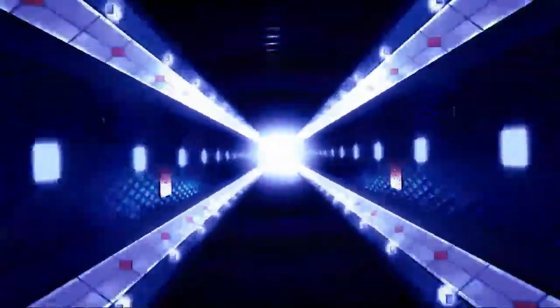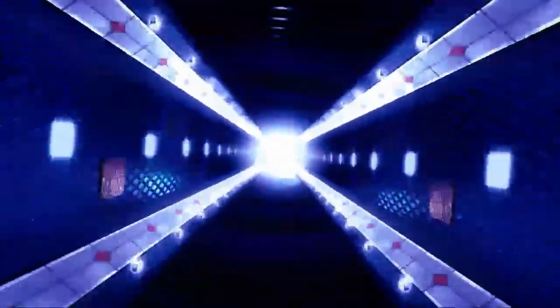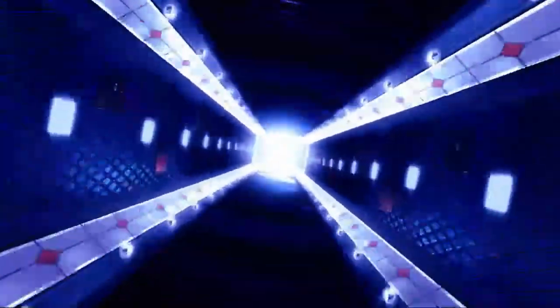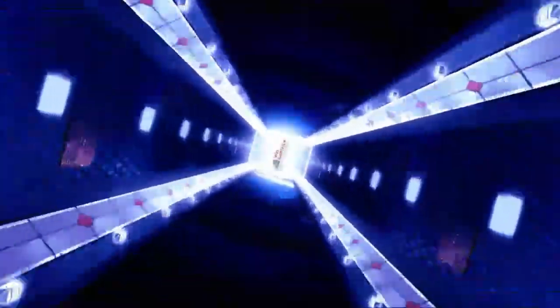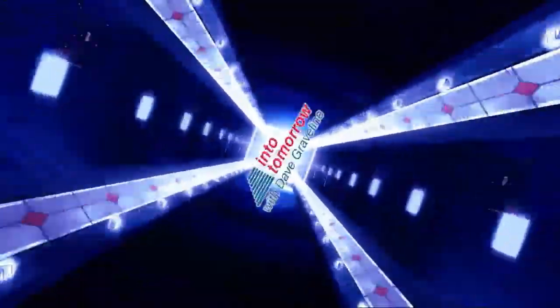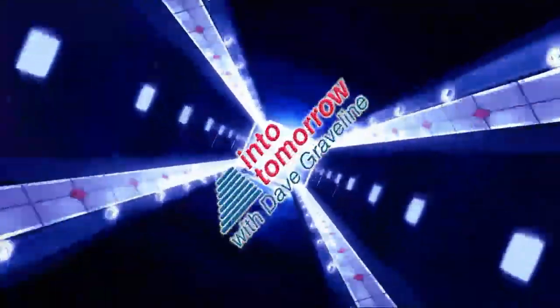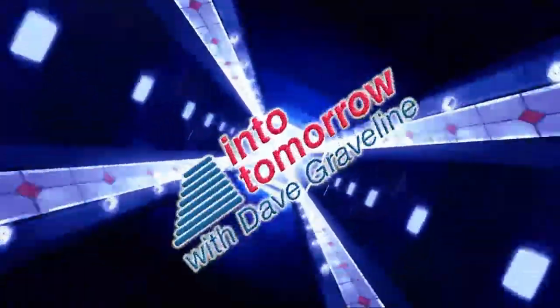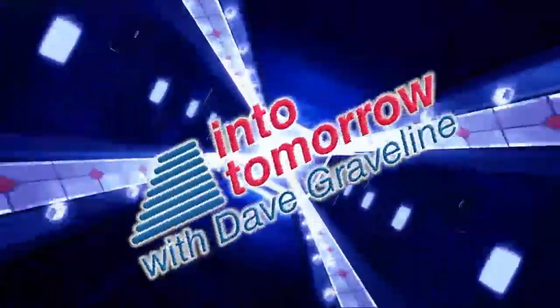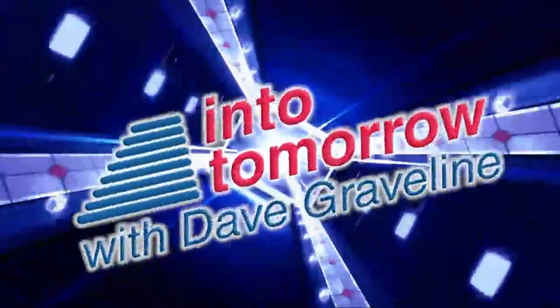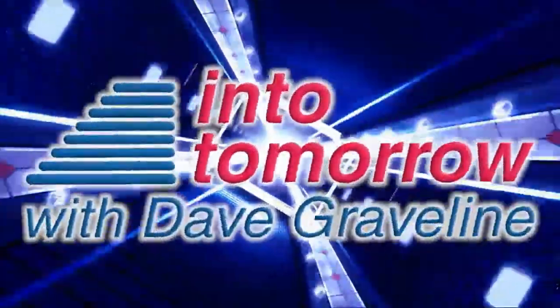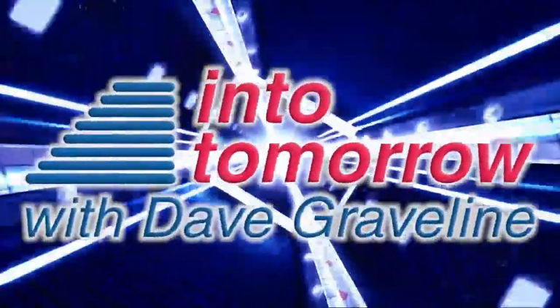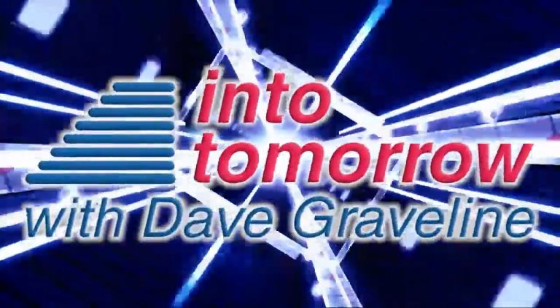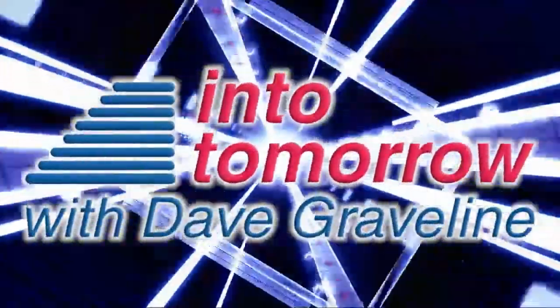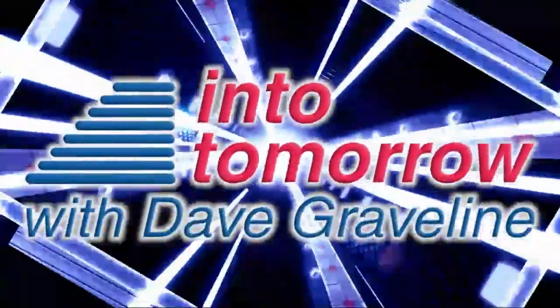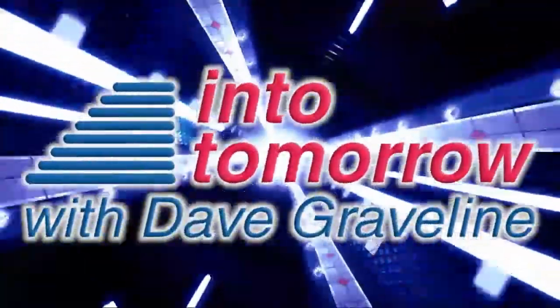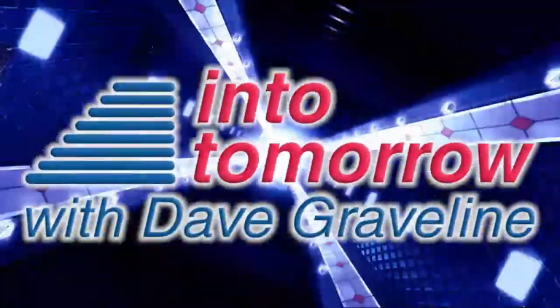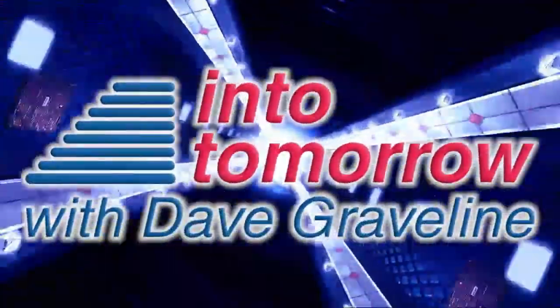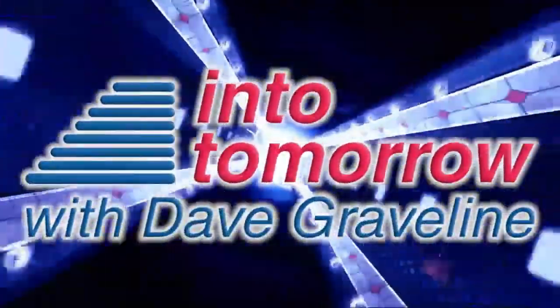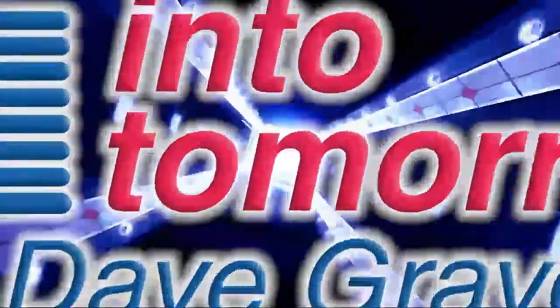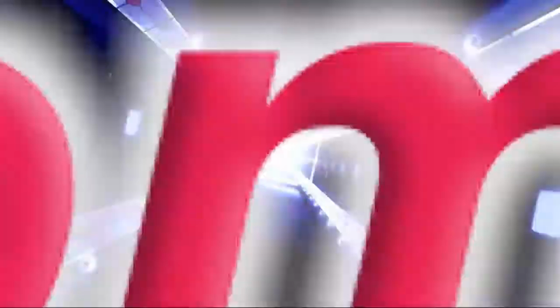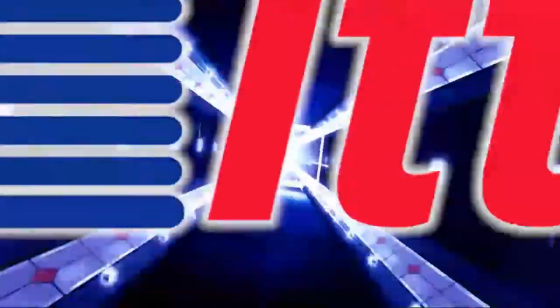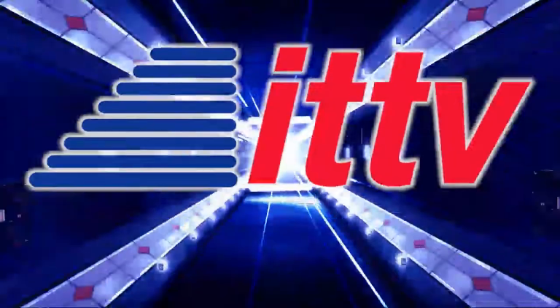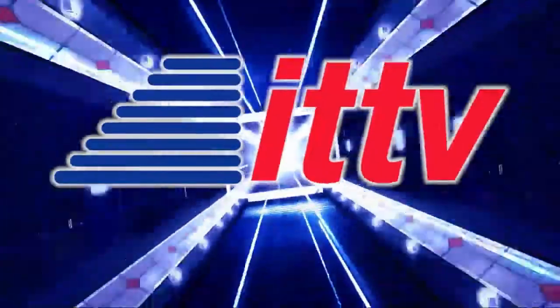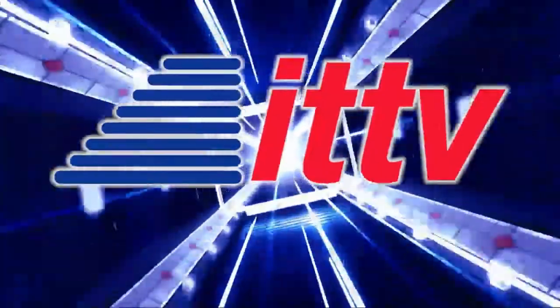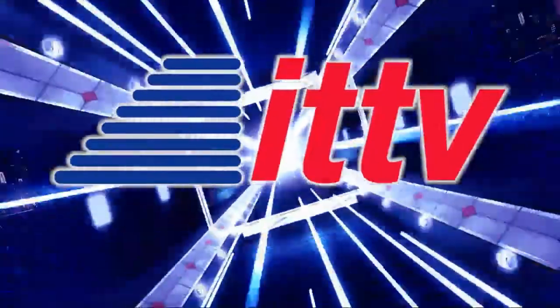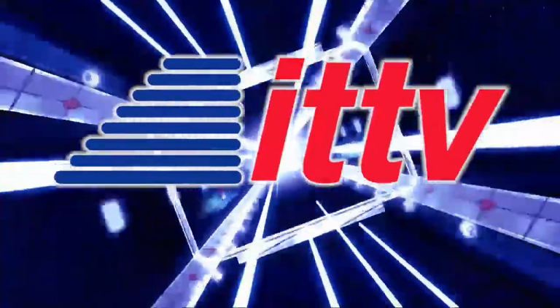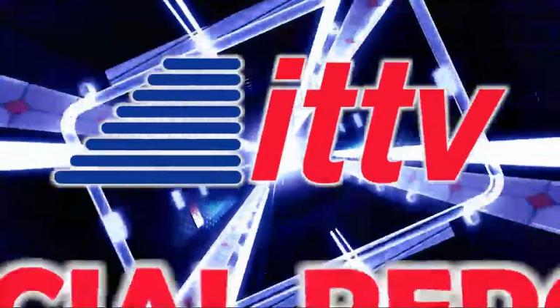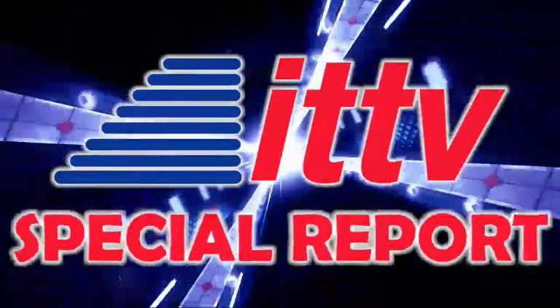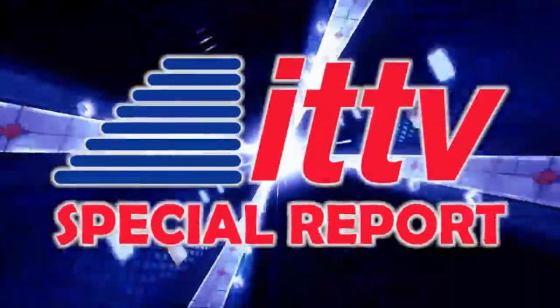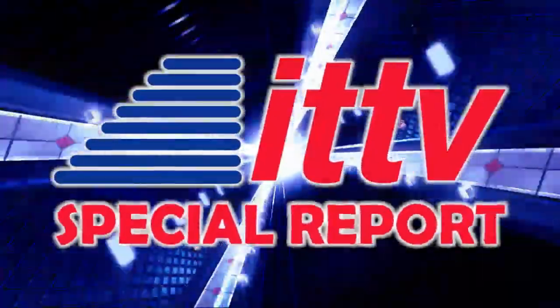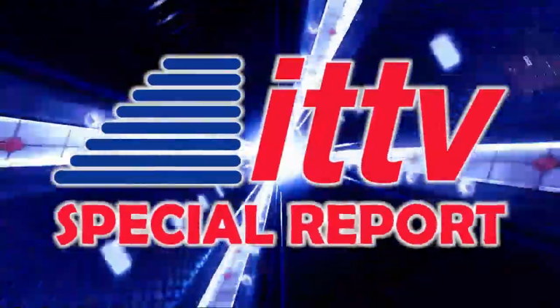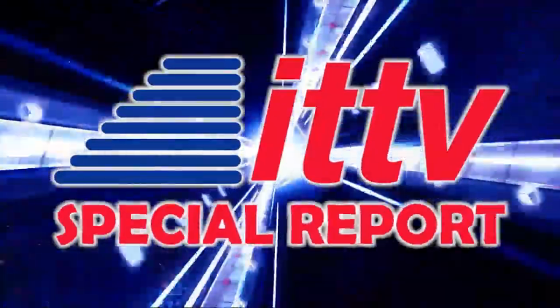Now, from into tomorrow, this is an ITTV special report.